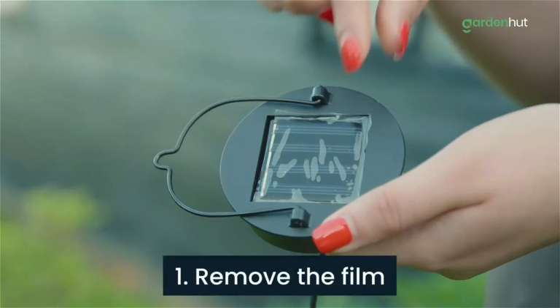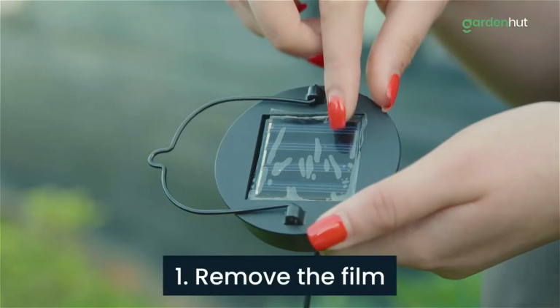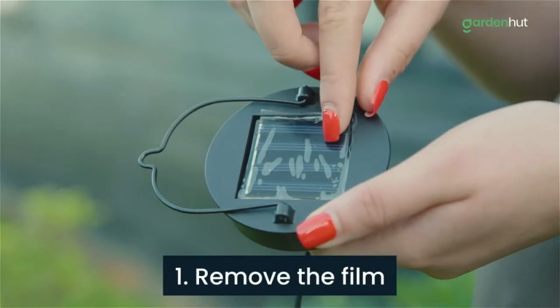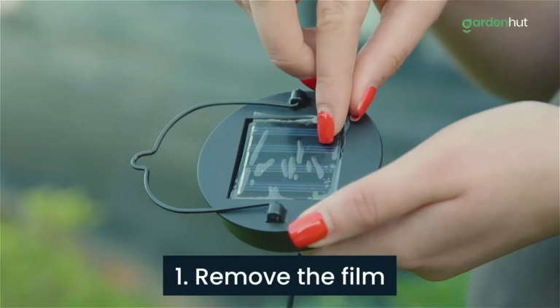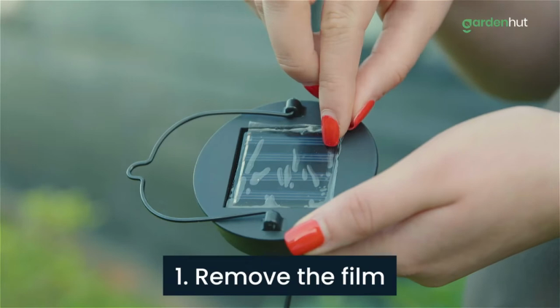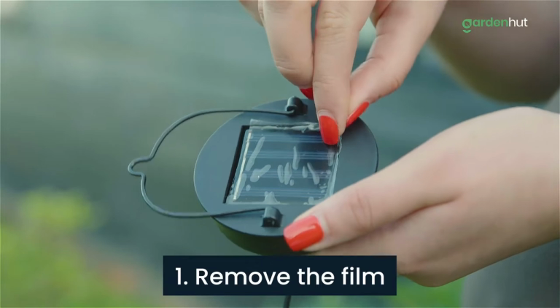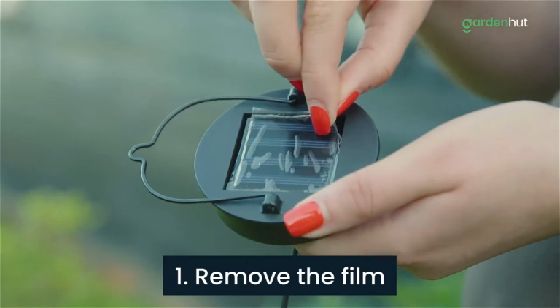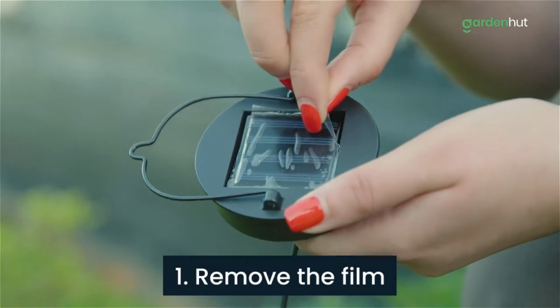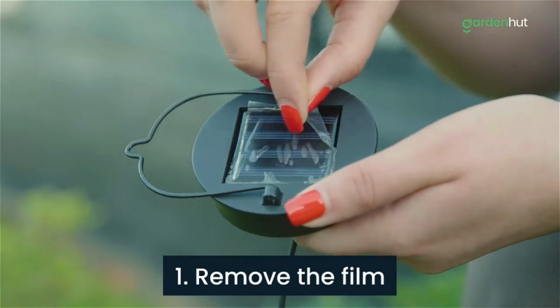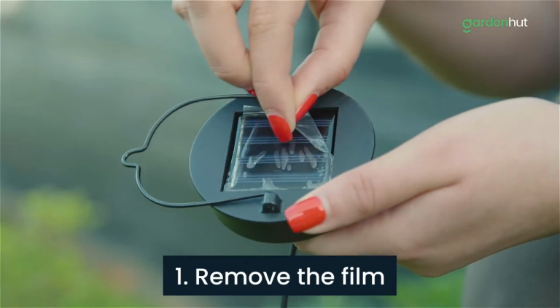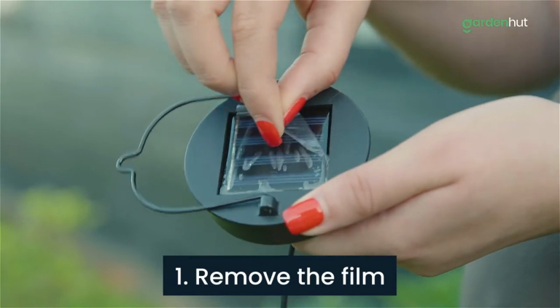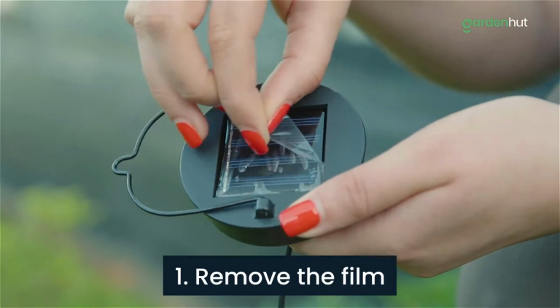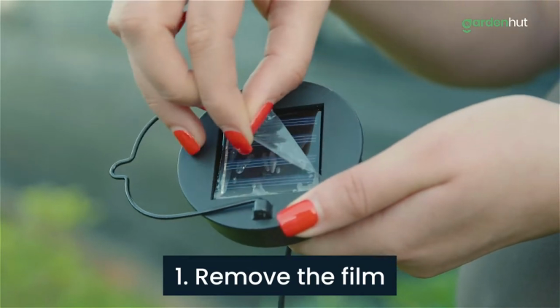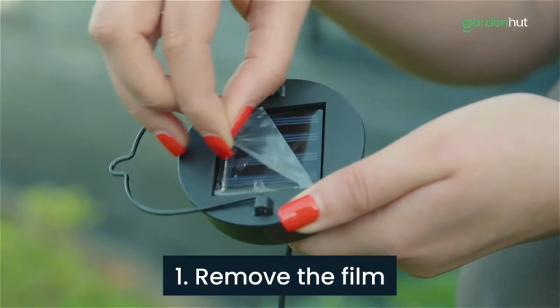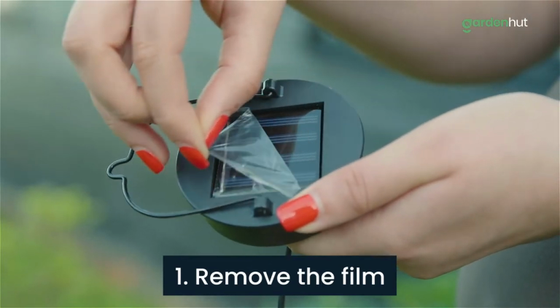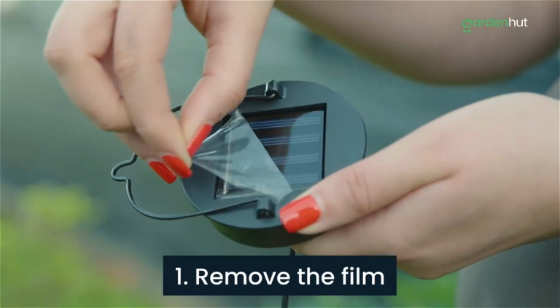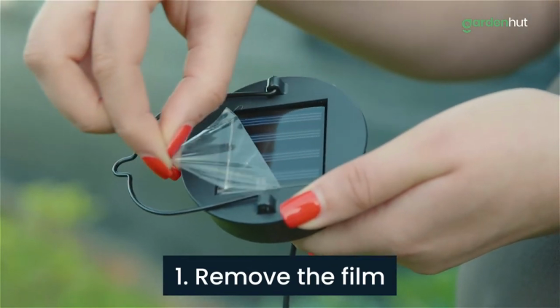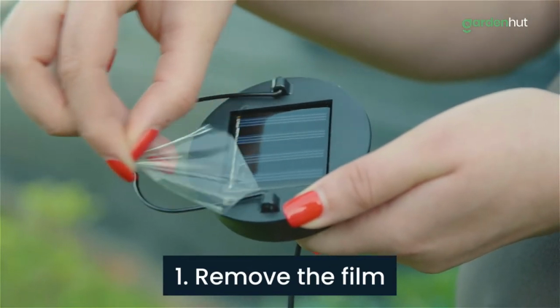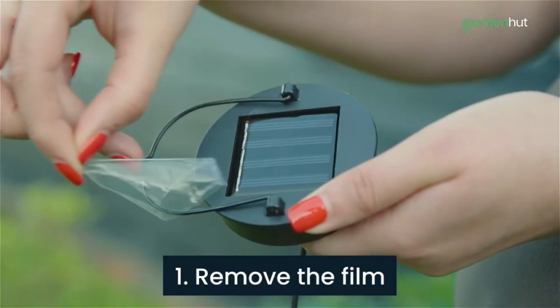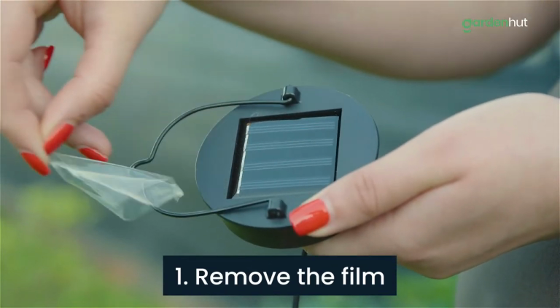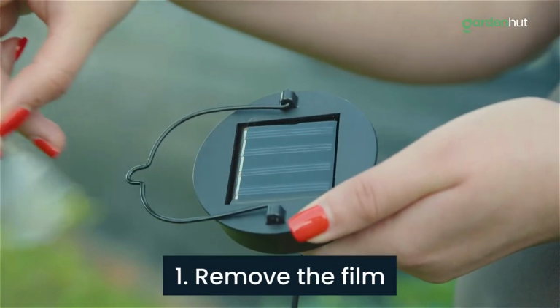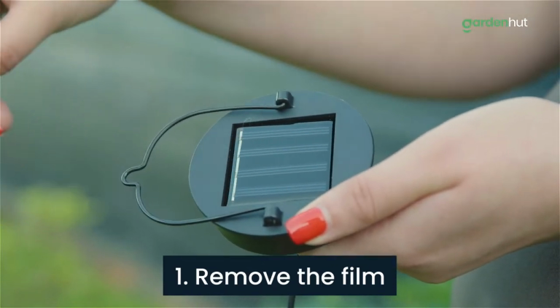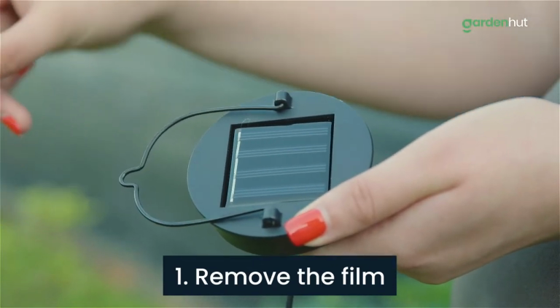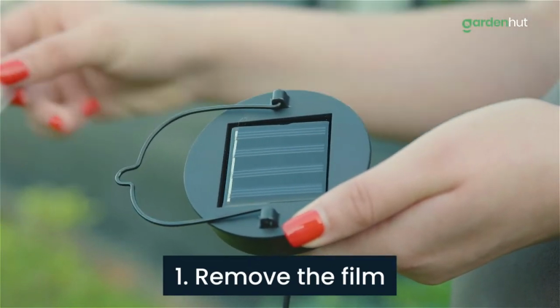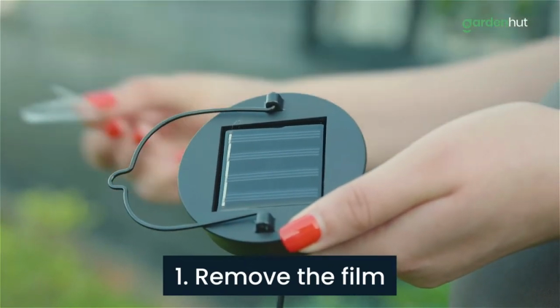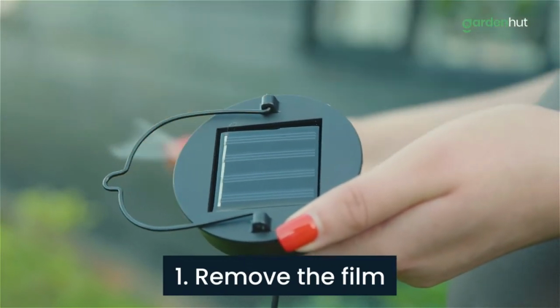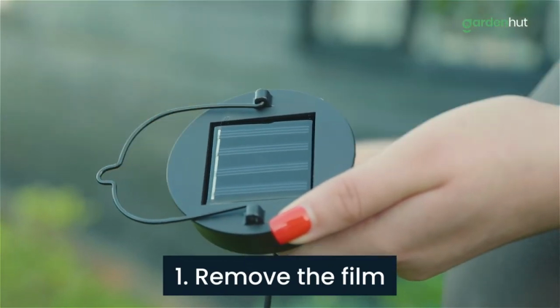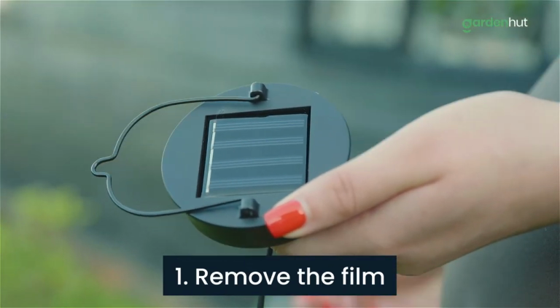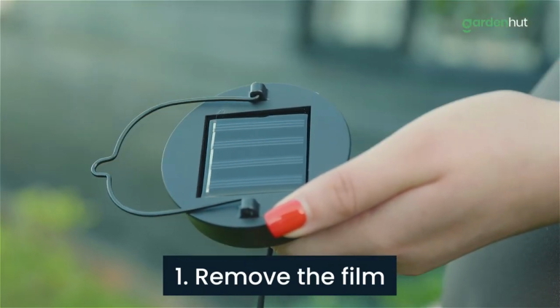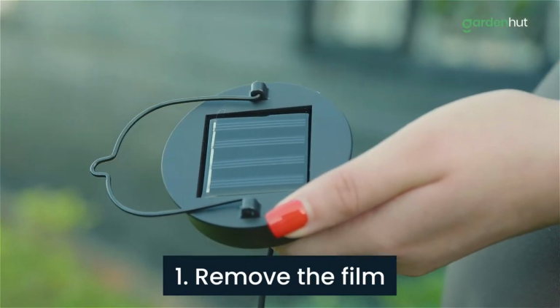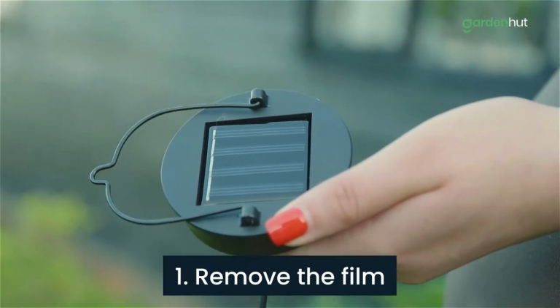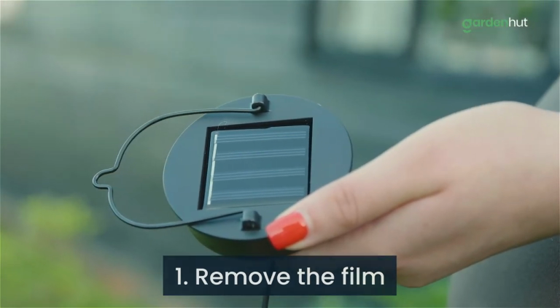Step 1. Remove the film from the solar panel to ensure your lantern is charging.